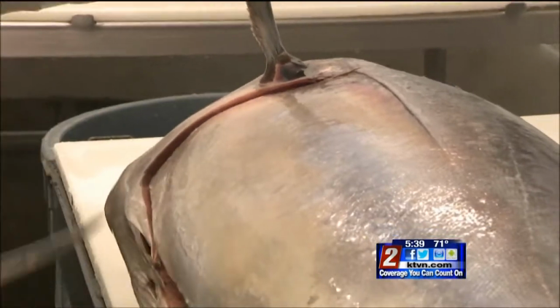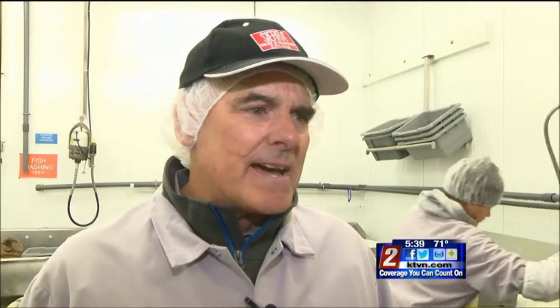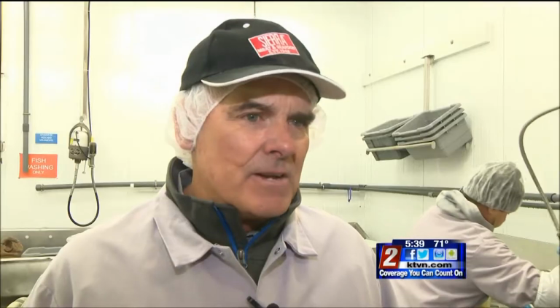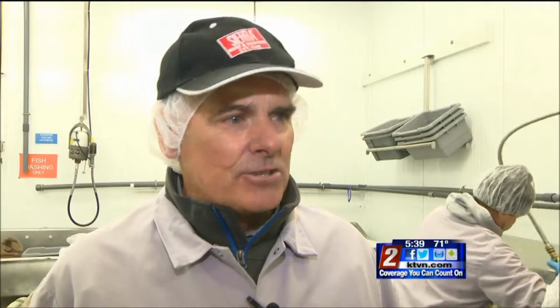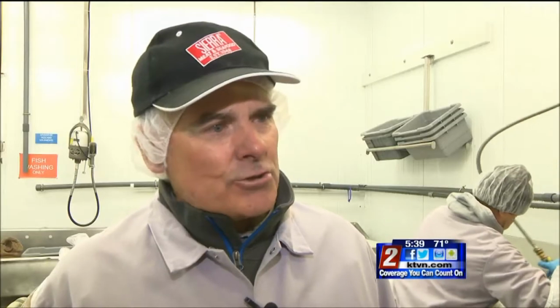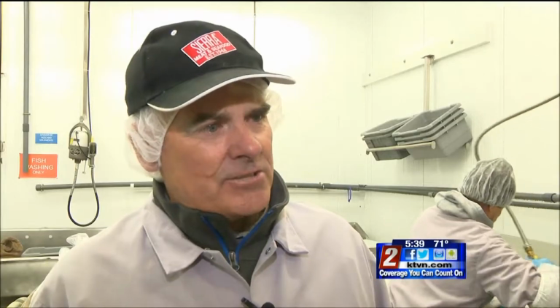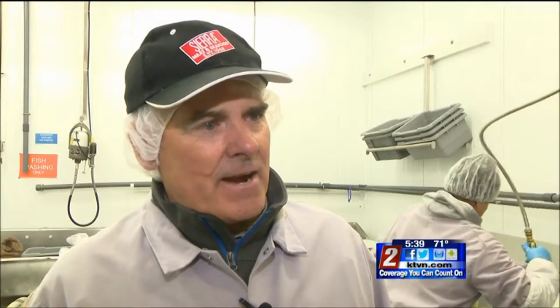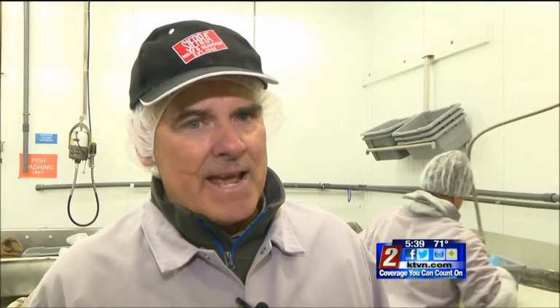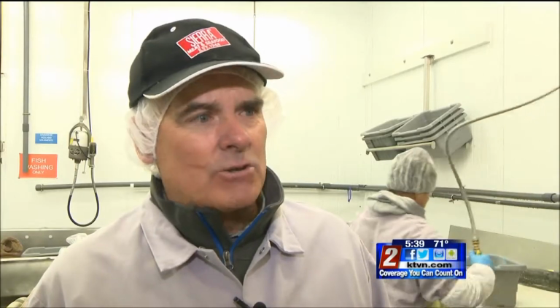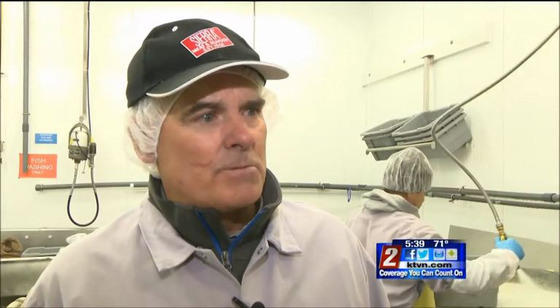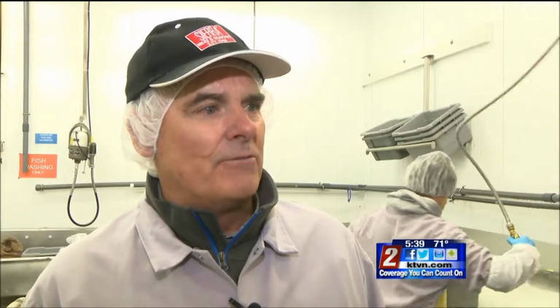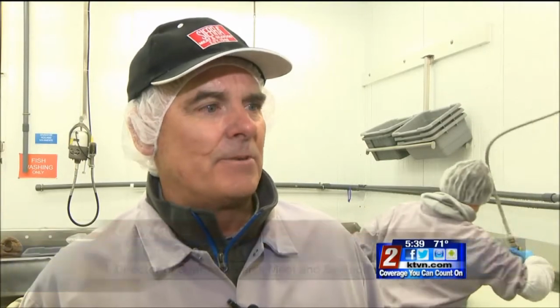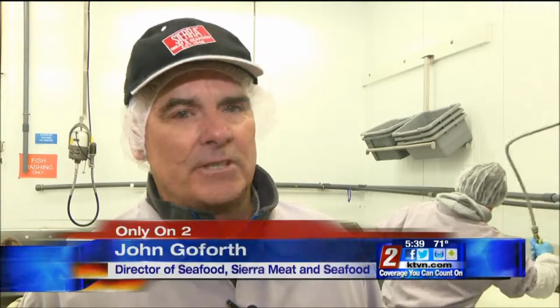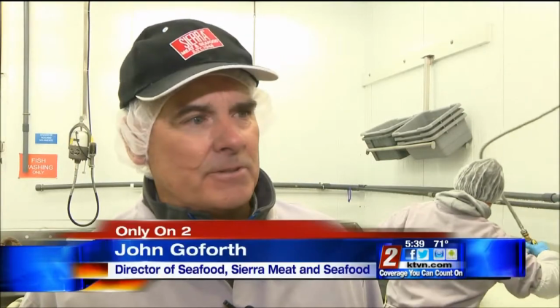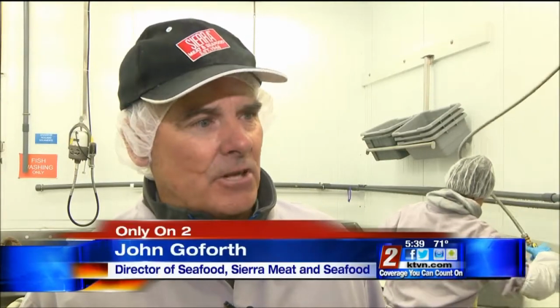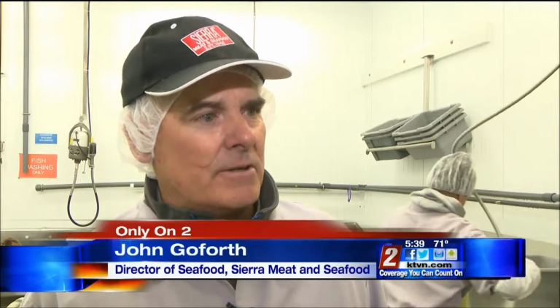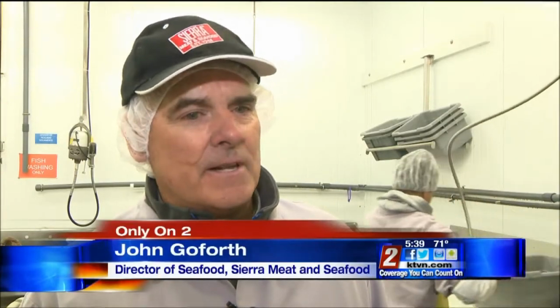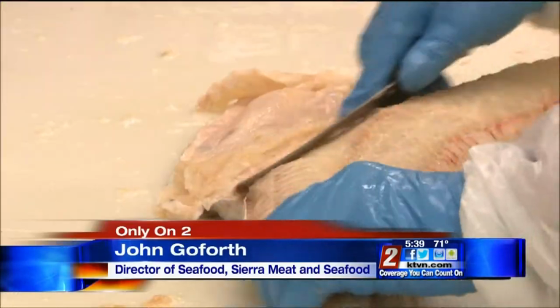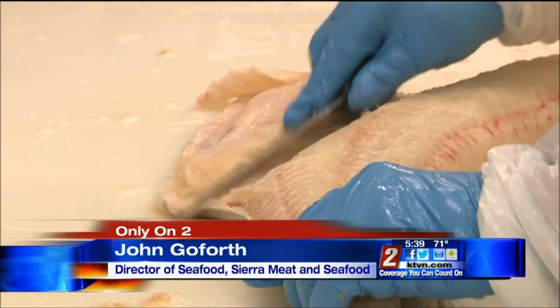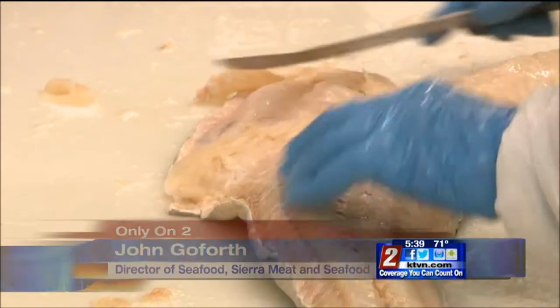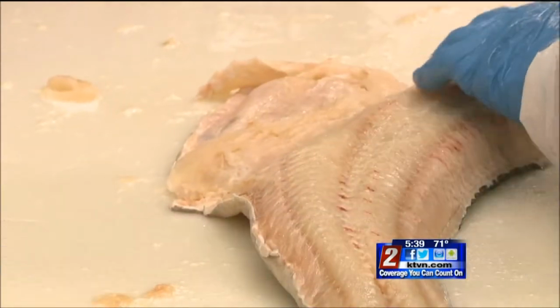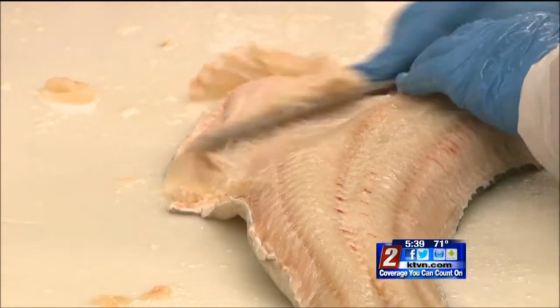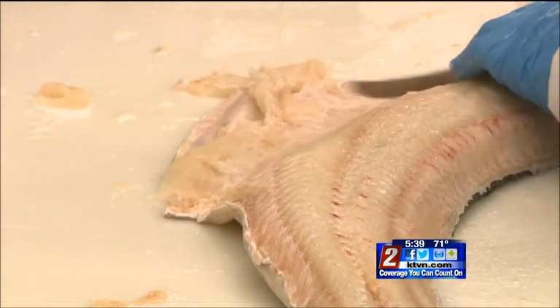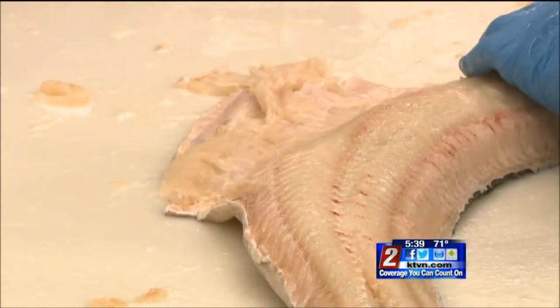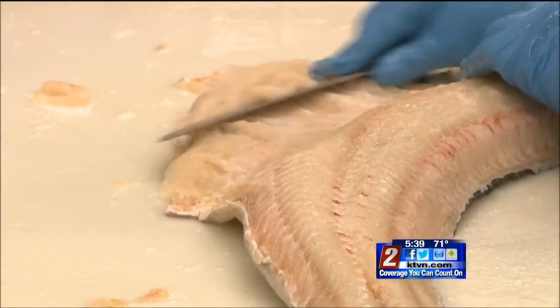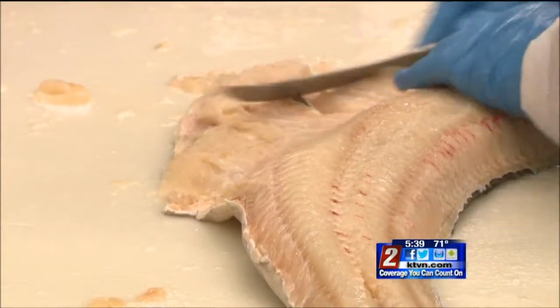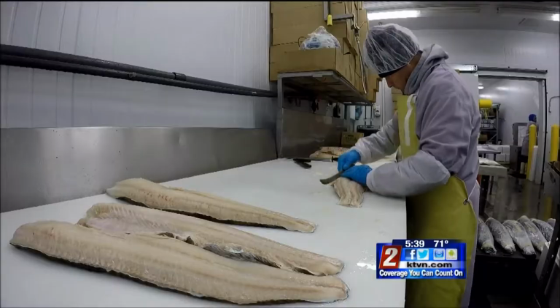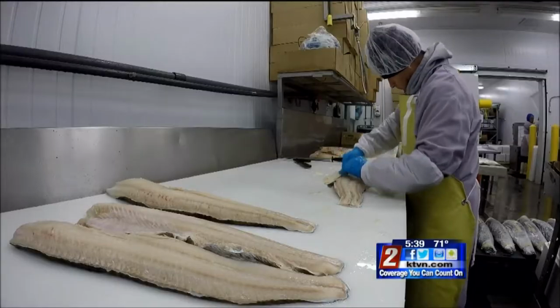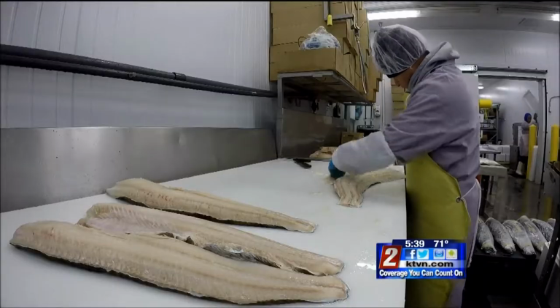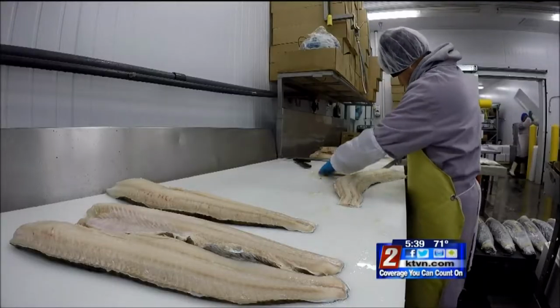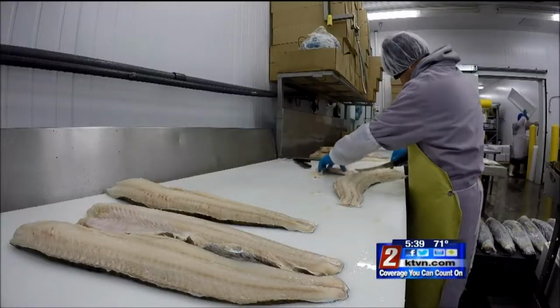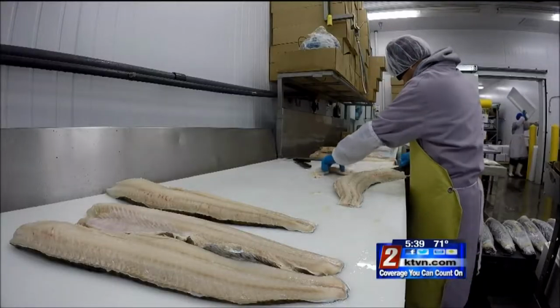We're kind of in our slow season right now. October and November is a little bit slower. And then as December comes and the holidays come, things really start picking up.